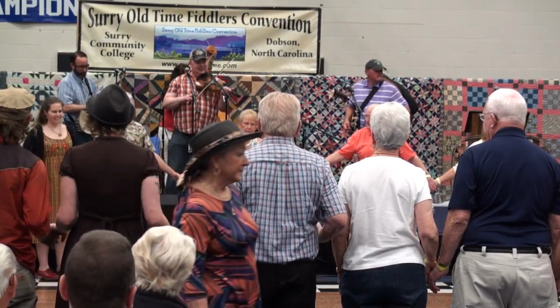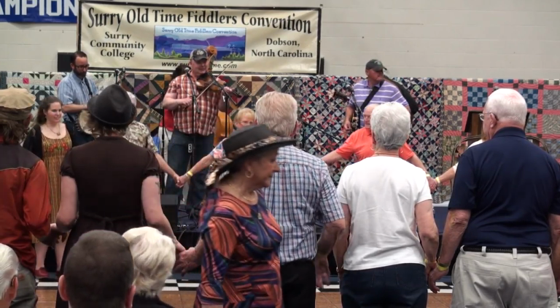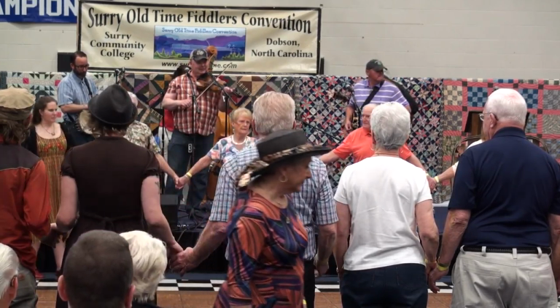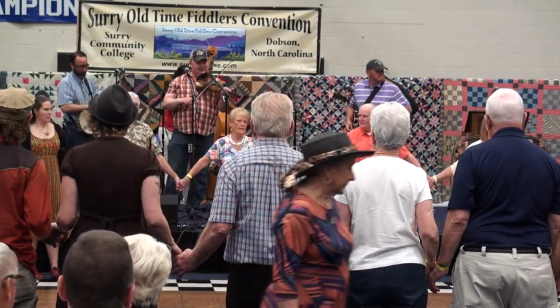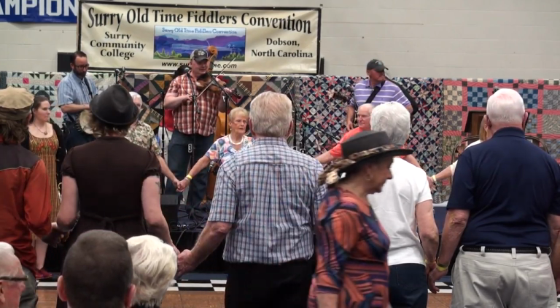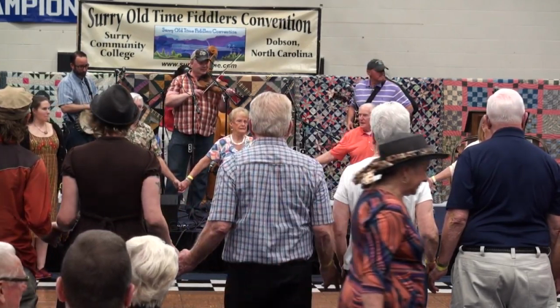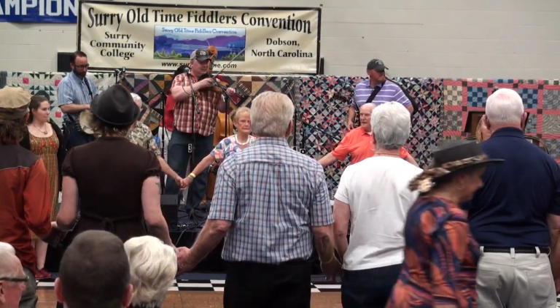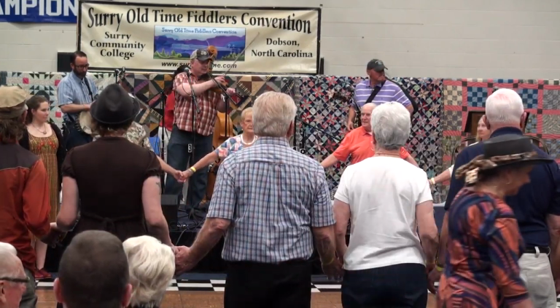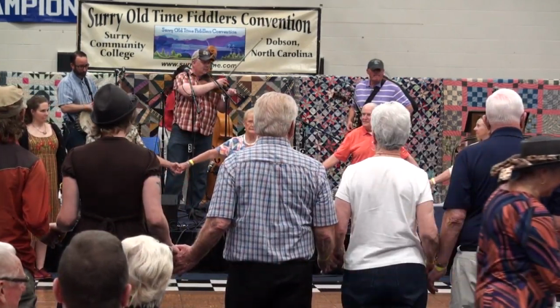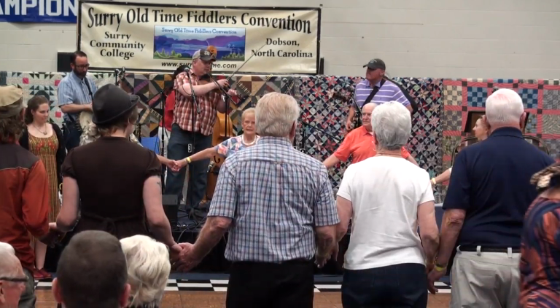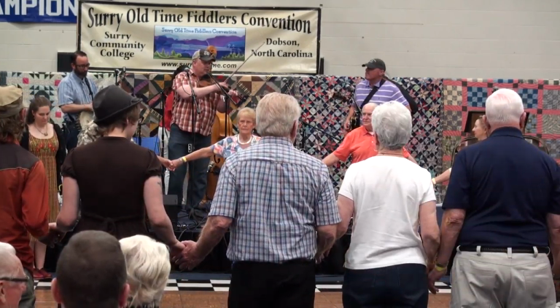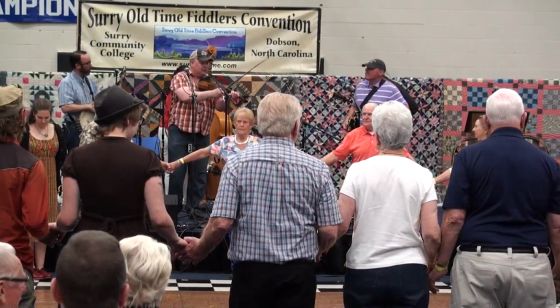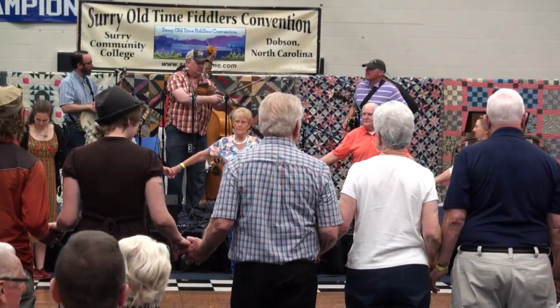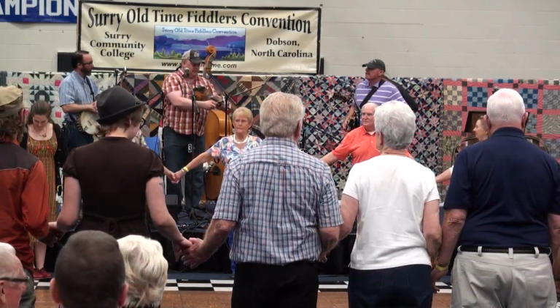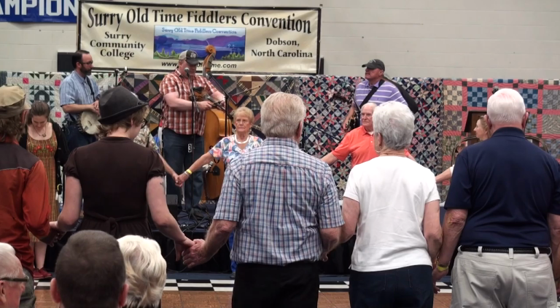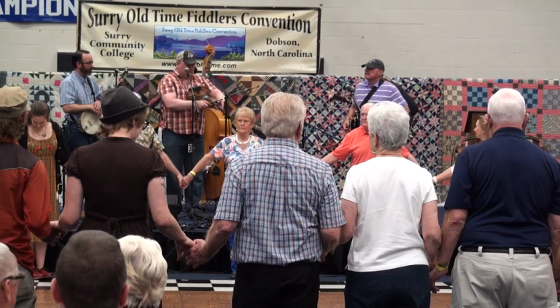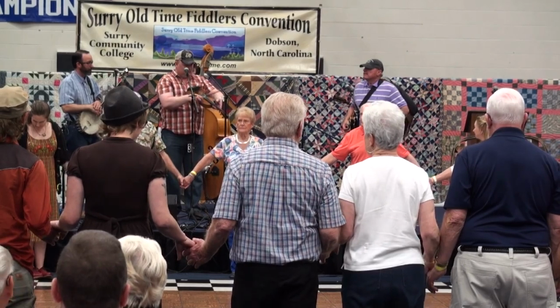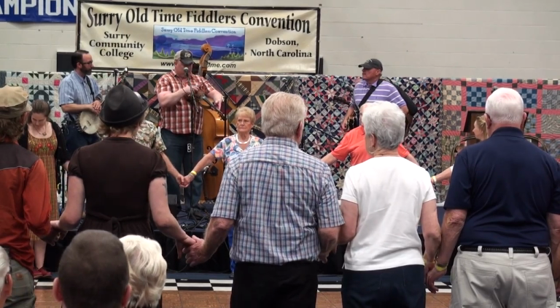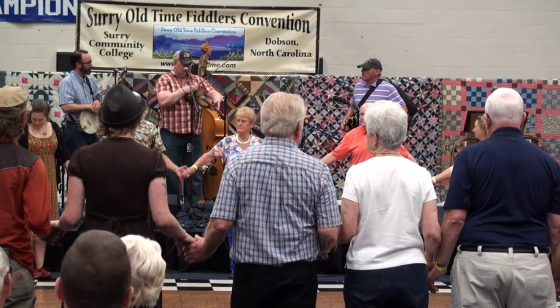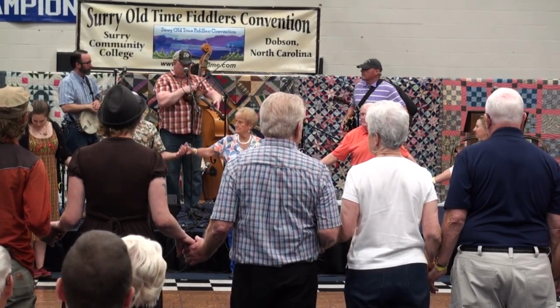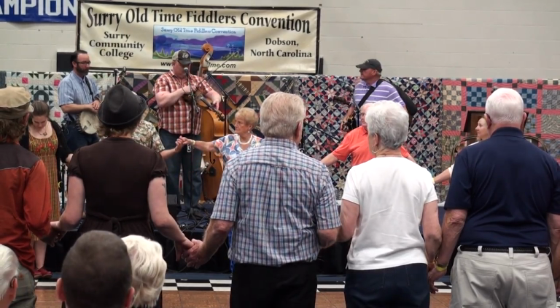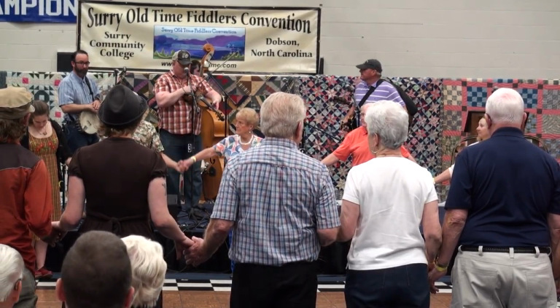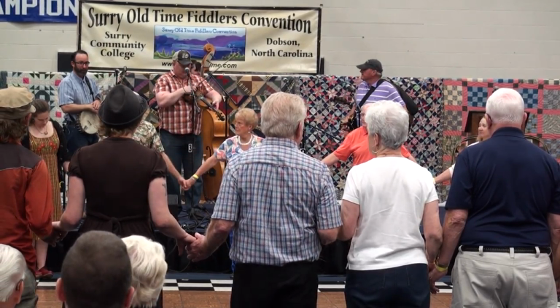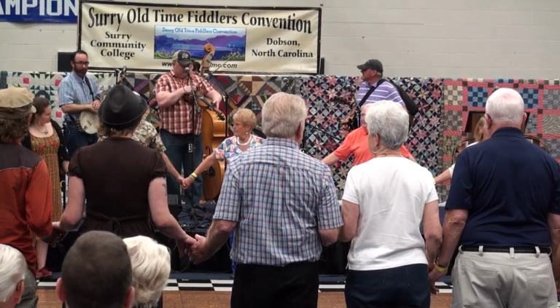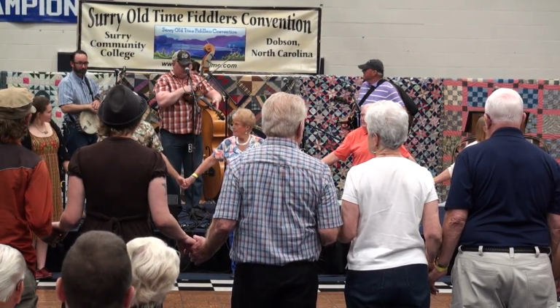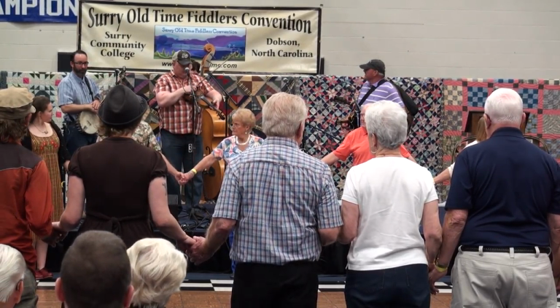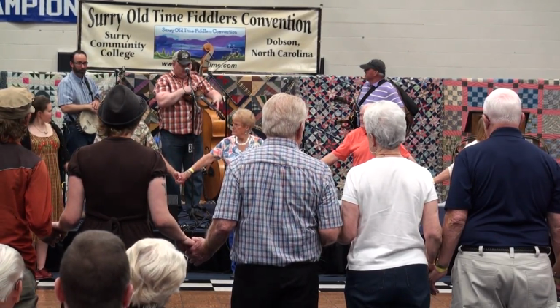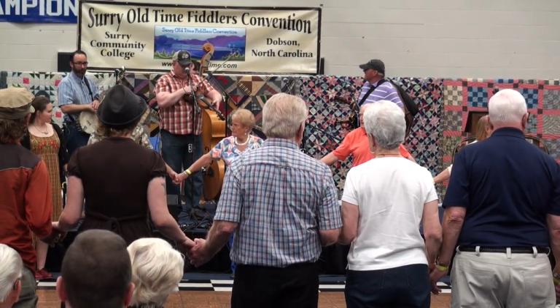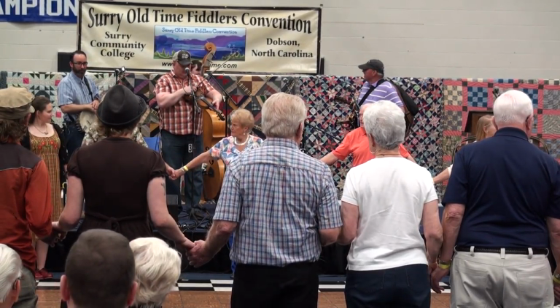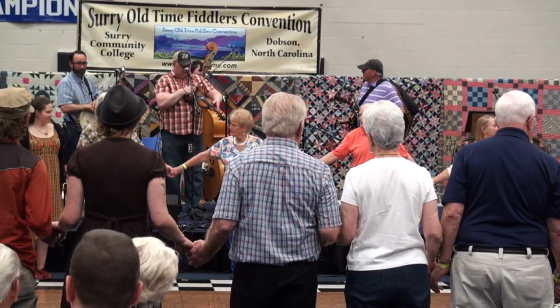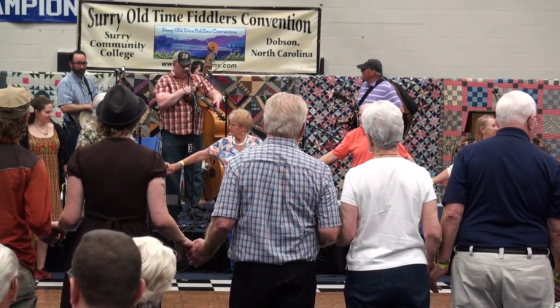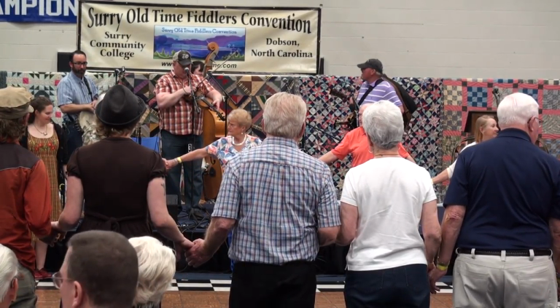I enjoy being here, so thank you so much. Alright, we're just going to do some circles. Here we go.